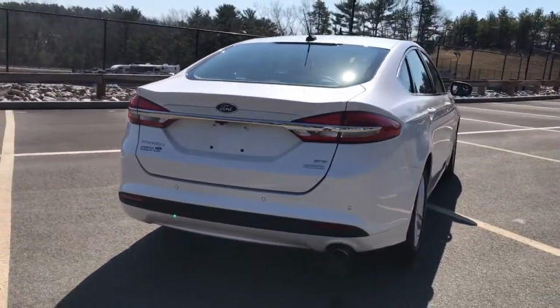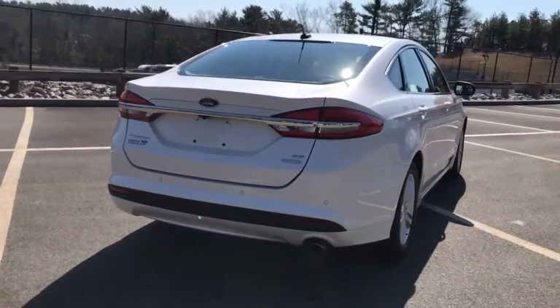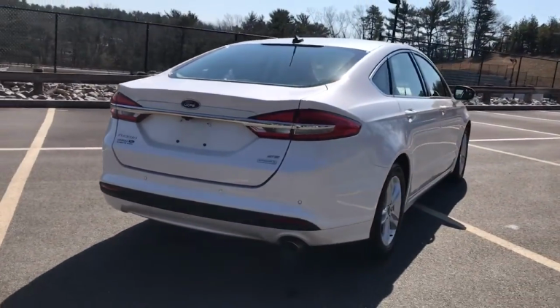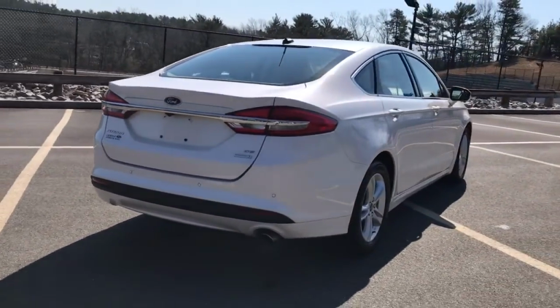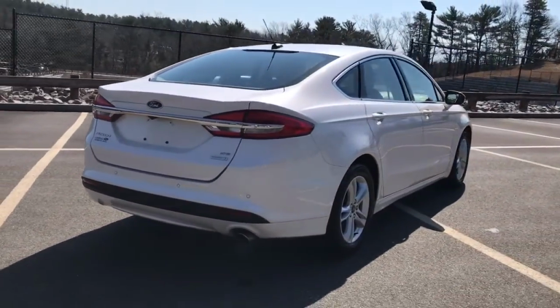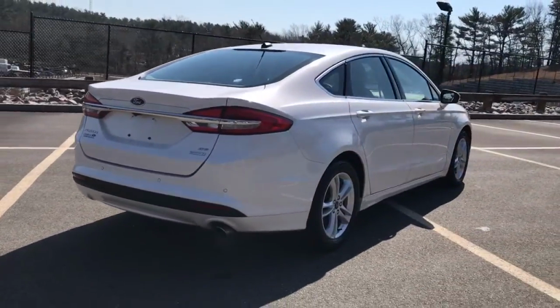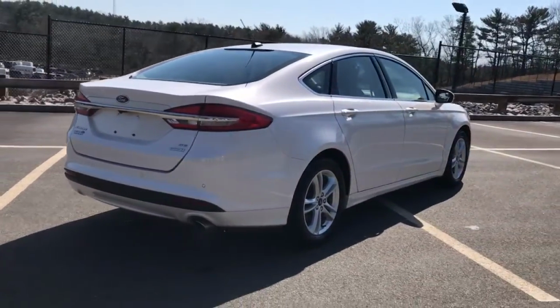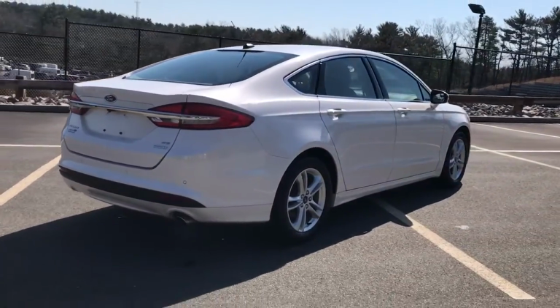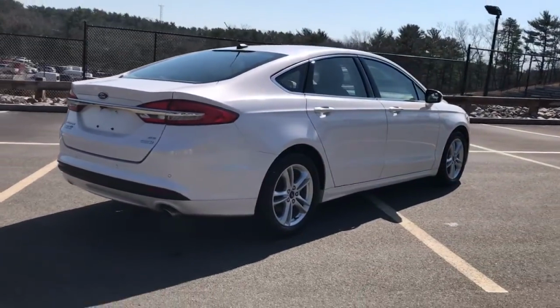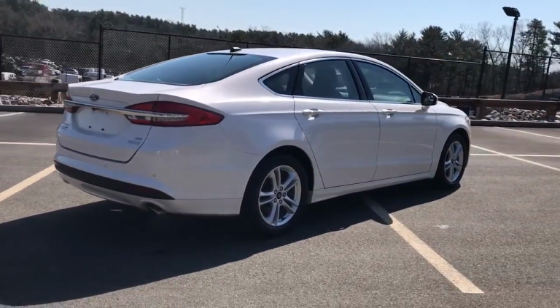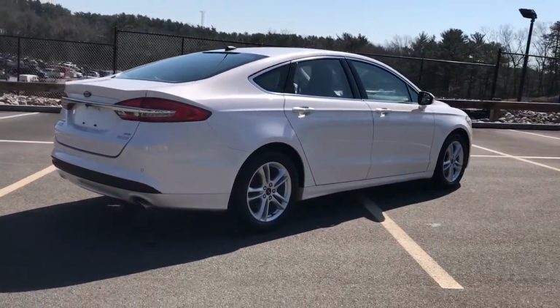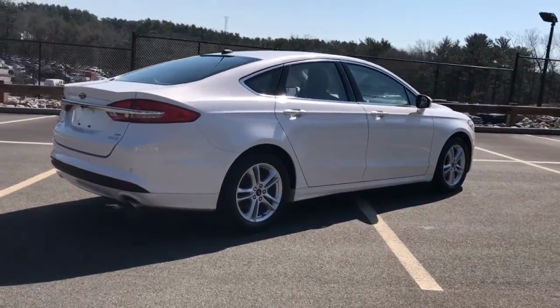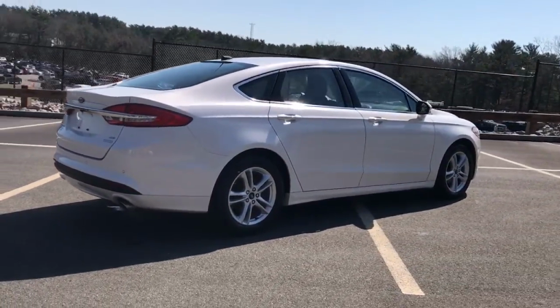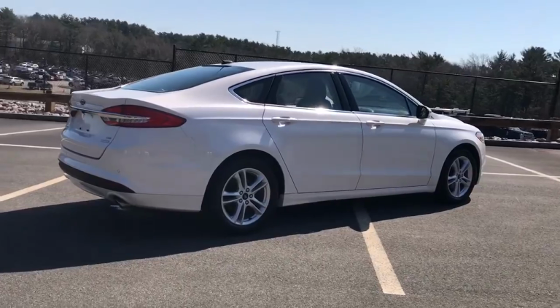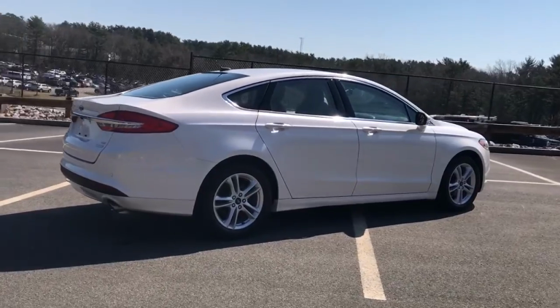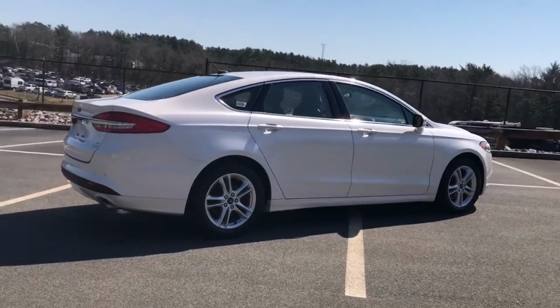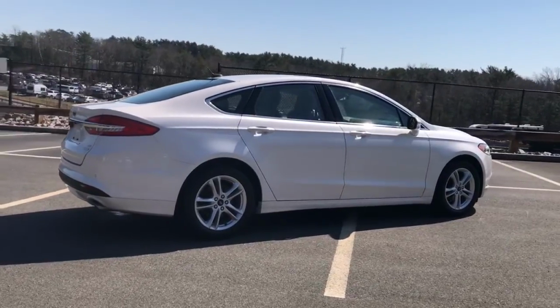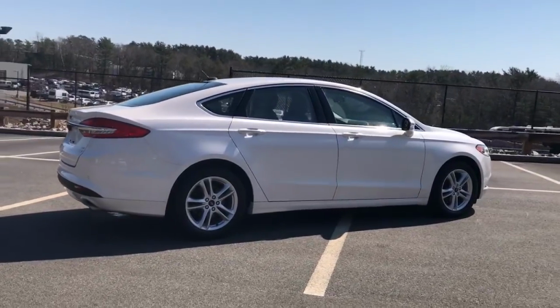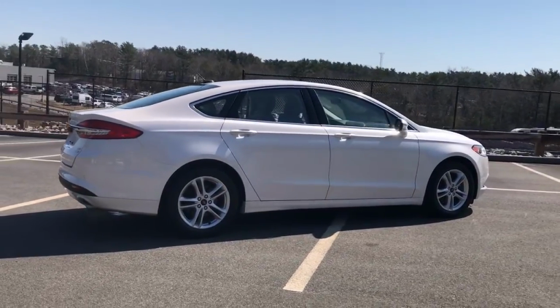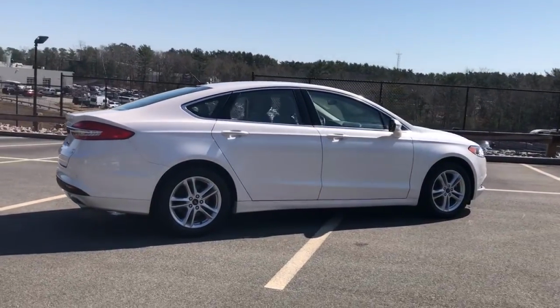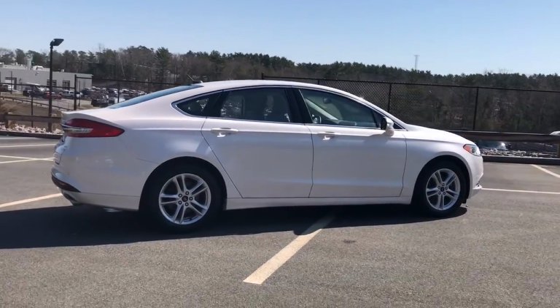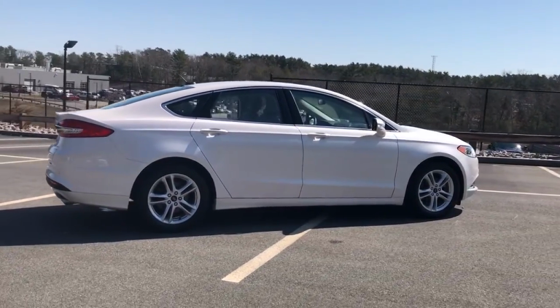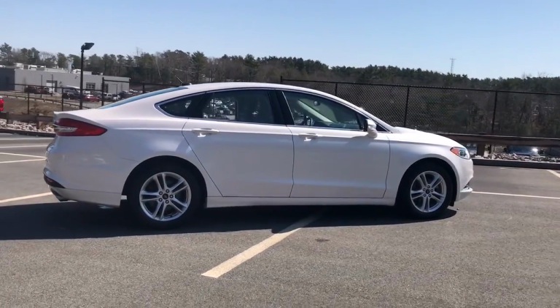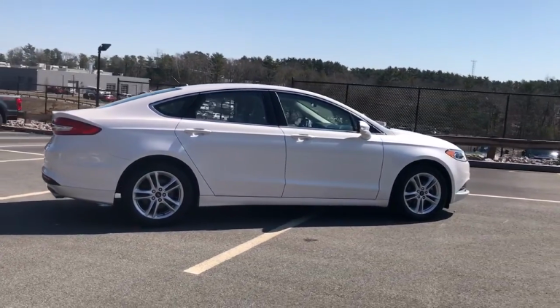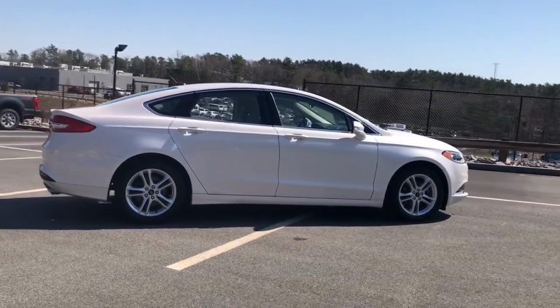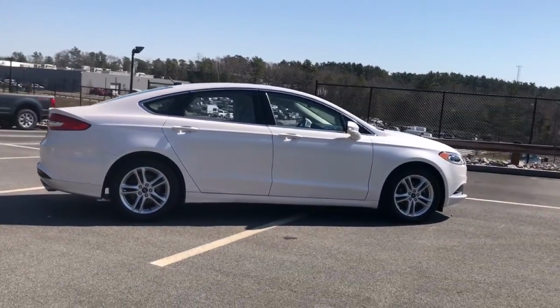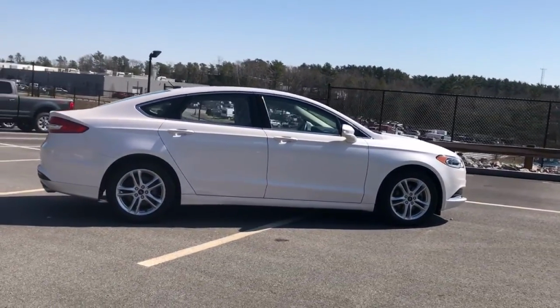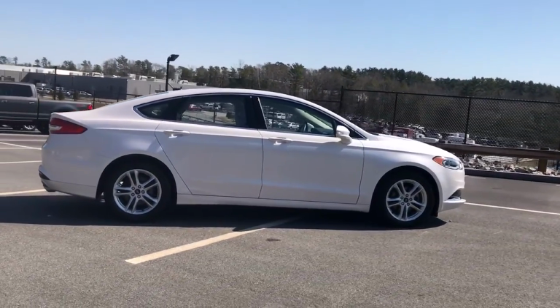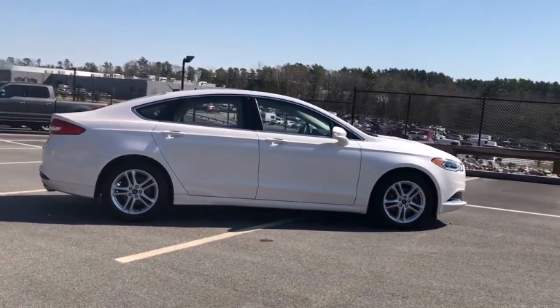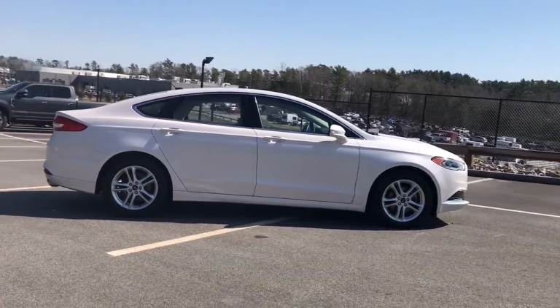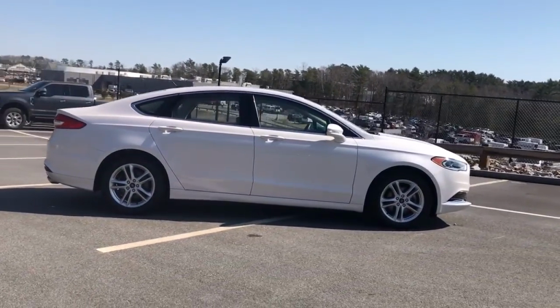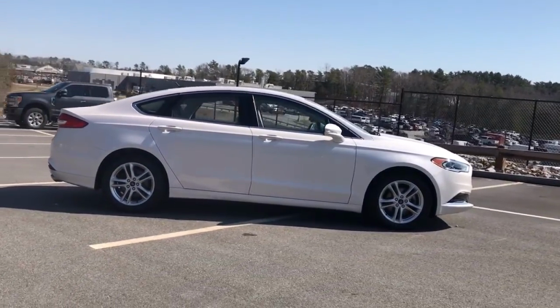MP3 input, backup camera, heated mirrors, dual-zone AC, power driver seat.